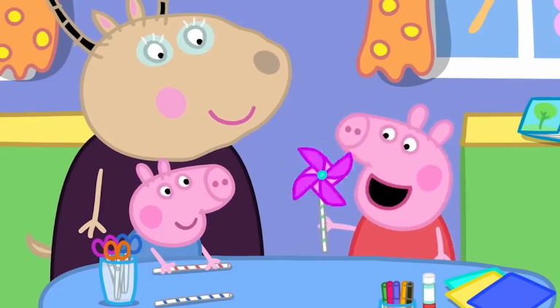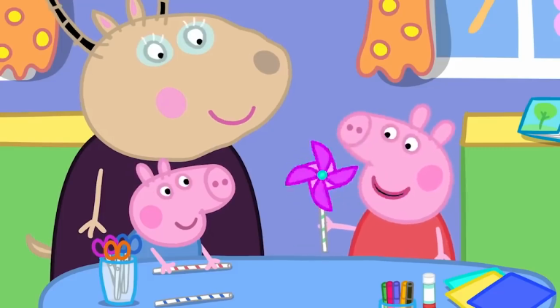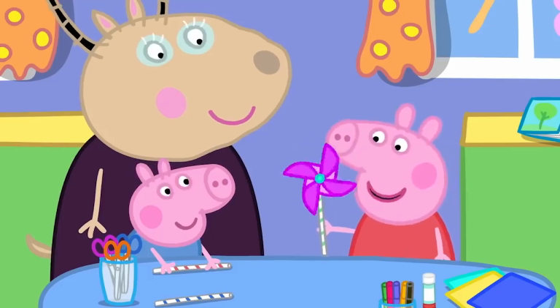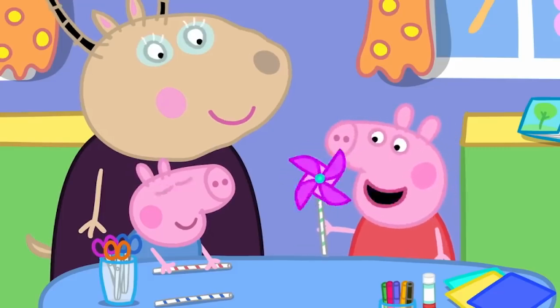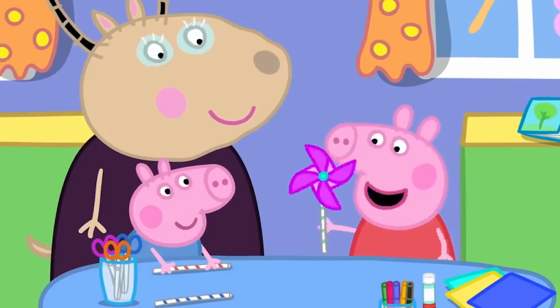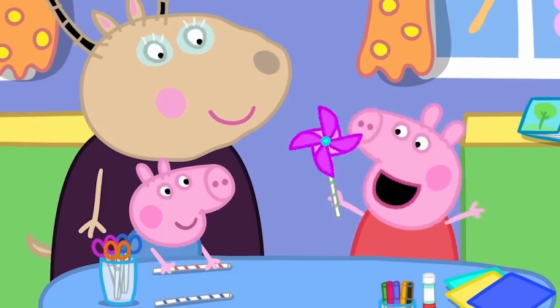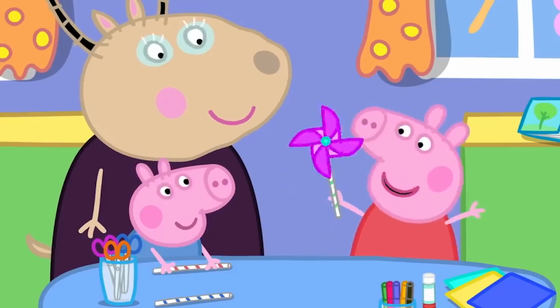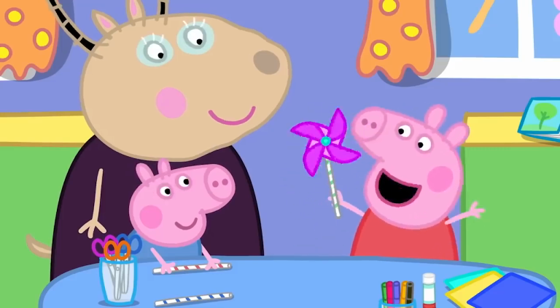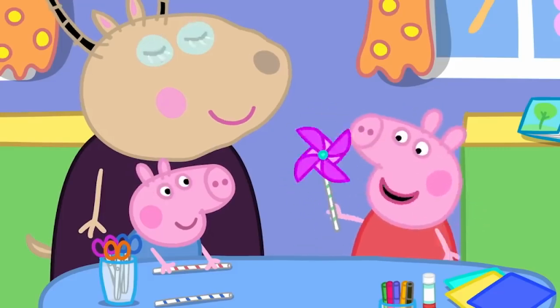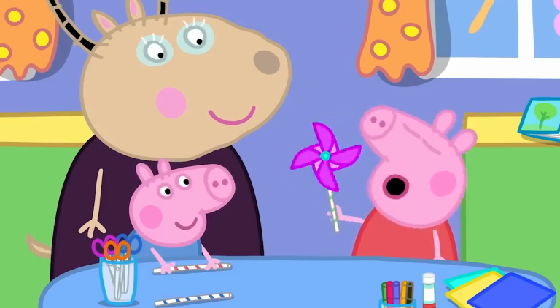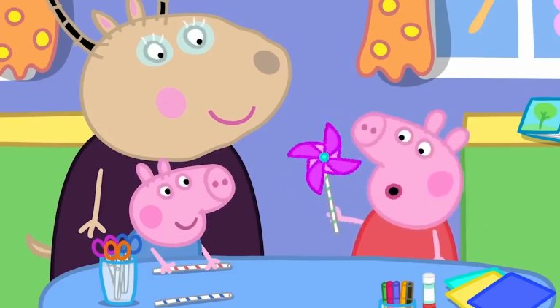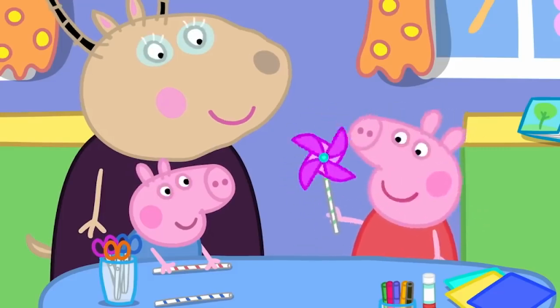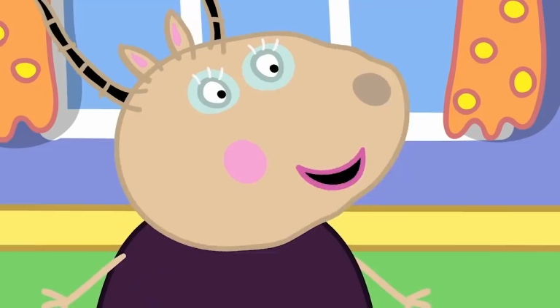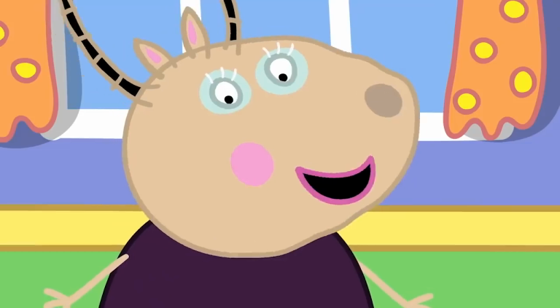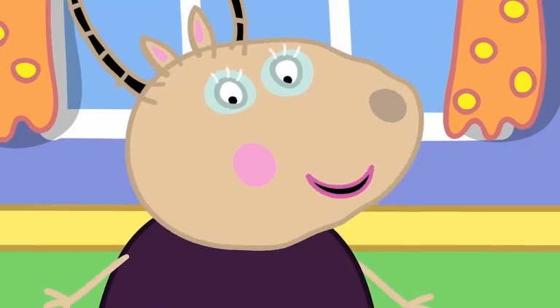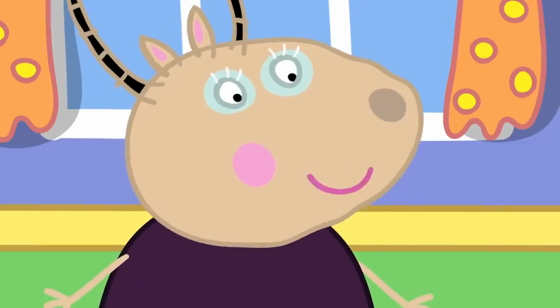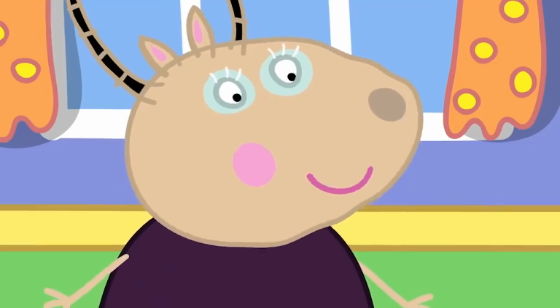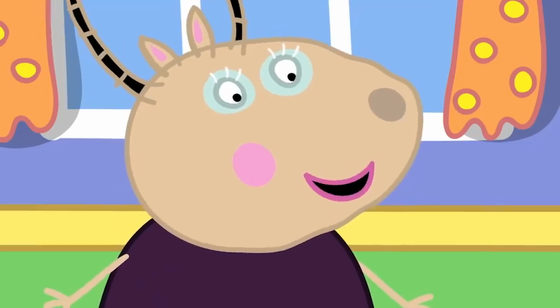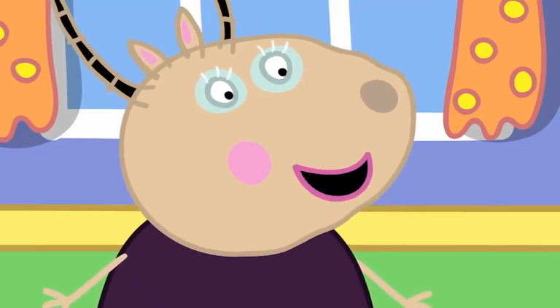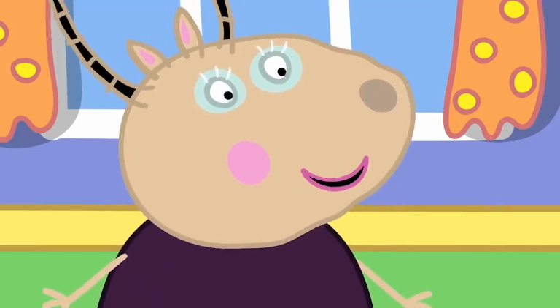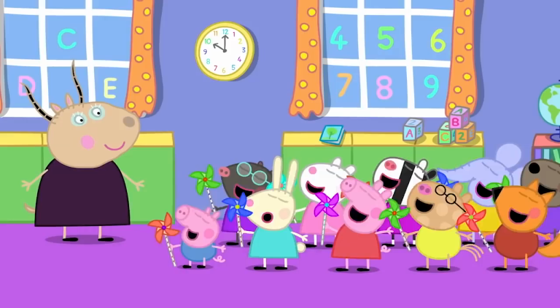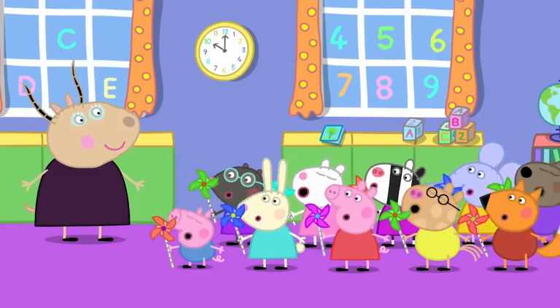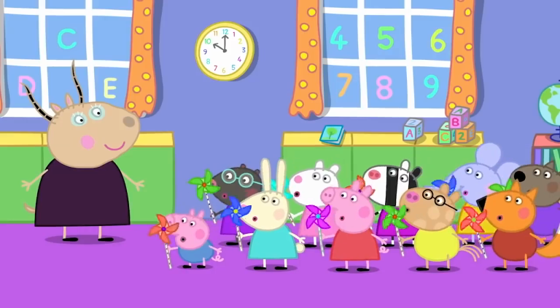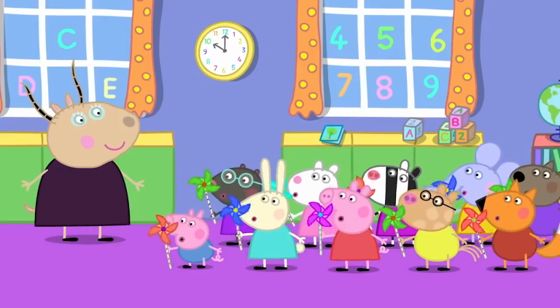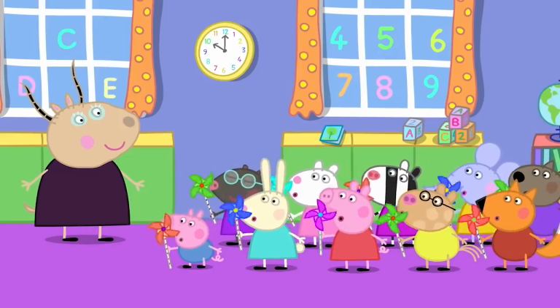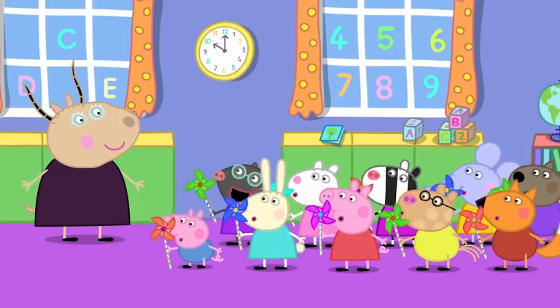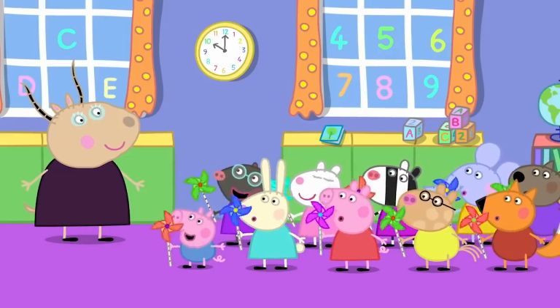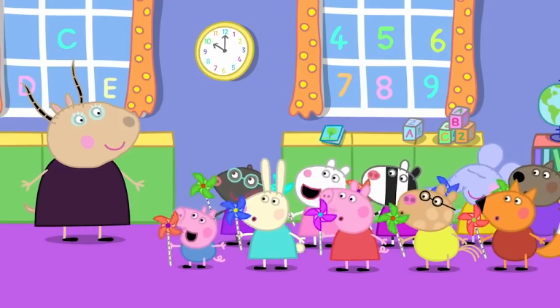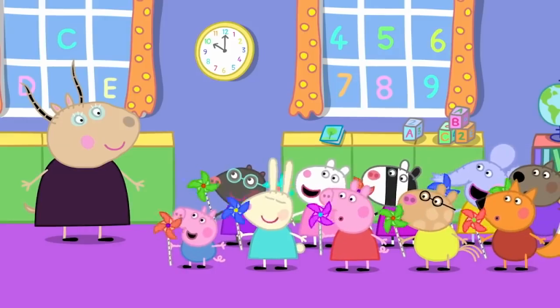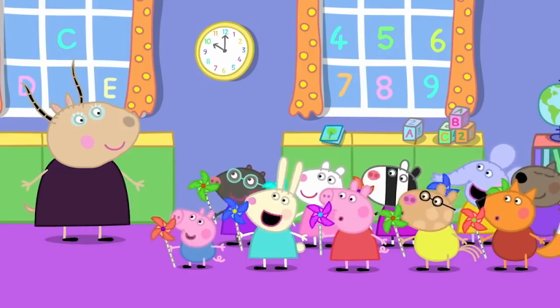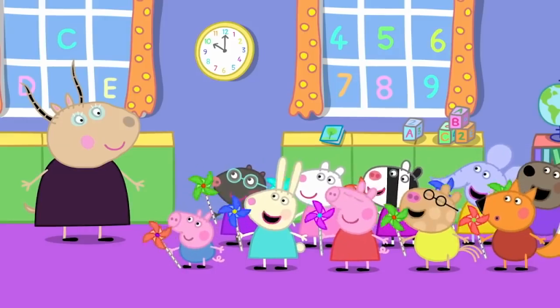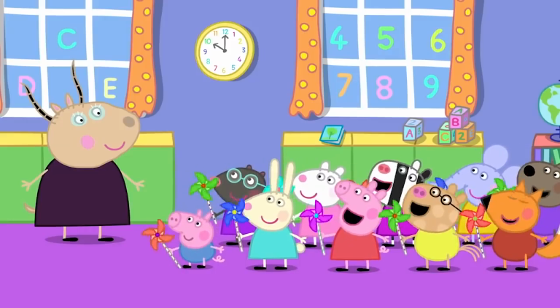It's a spinny windmill! Is everyone's windmill spinning? Yes!